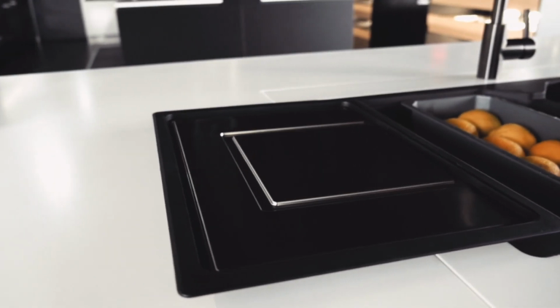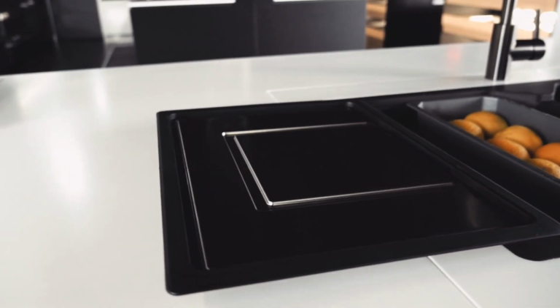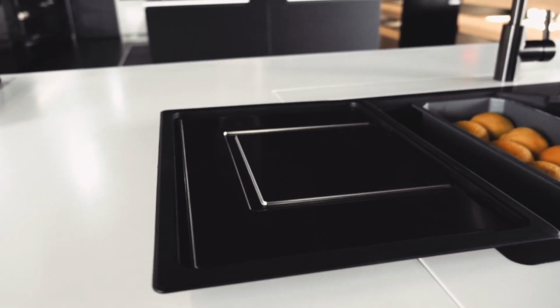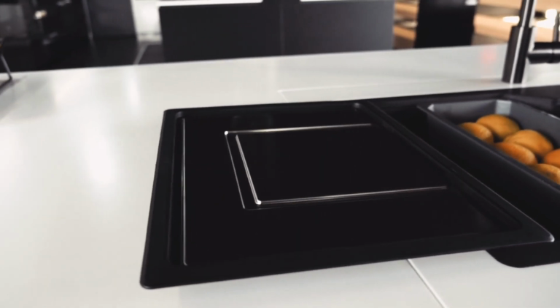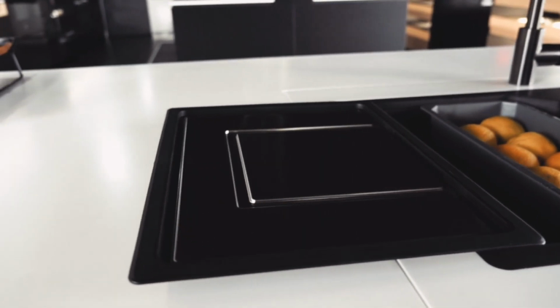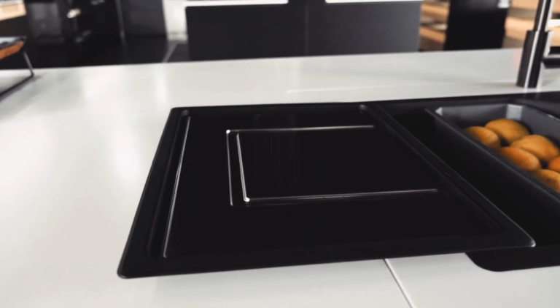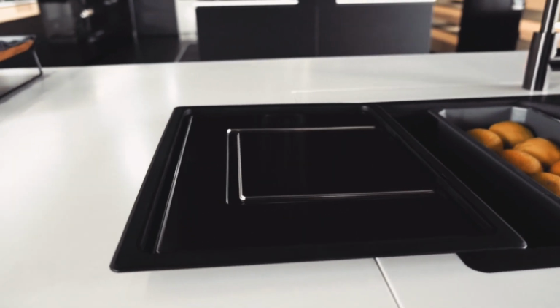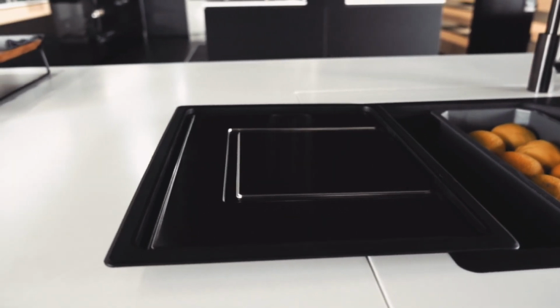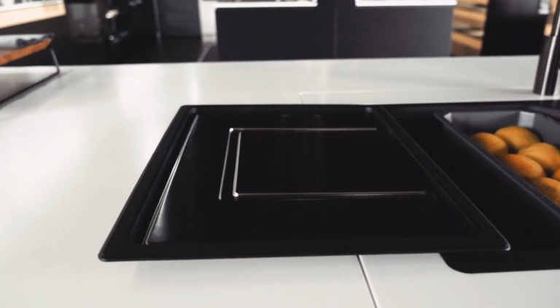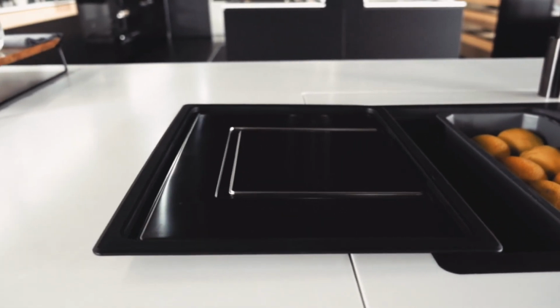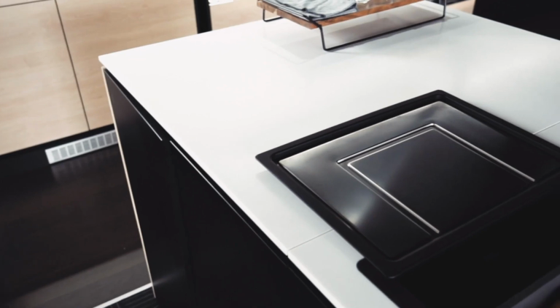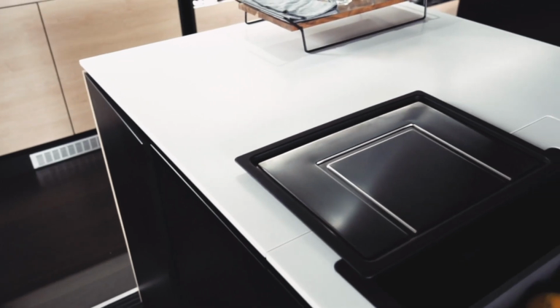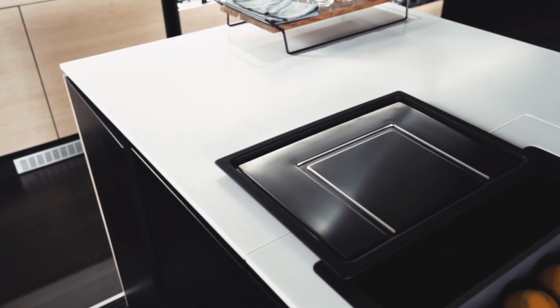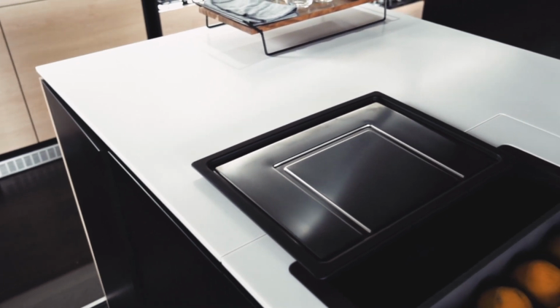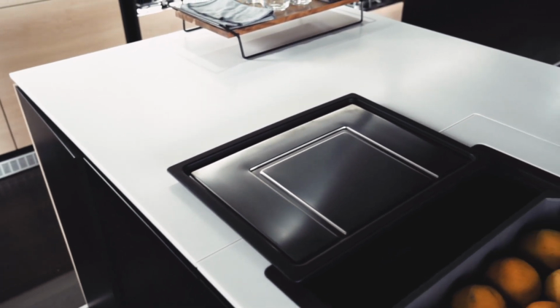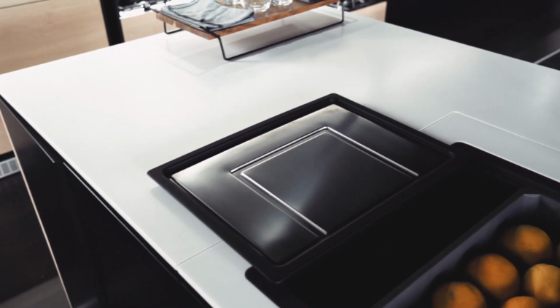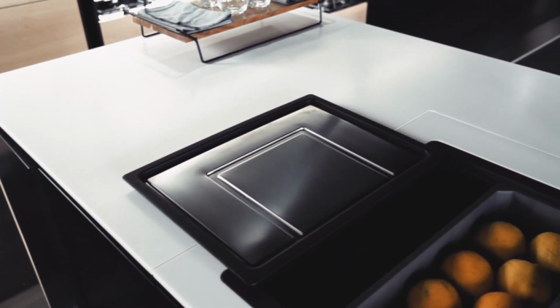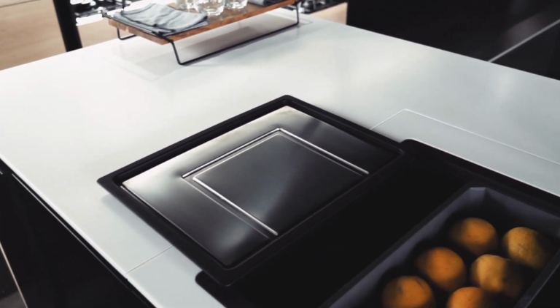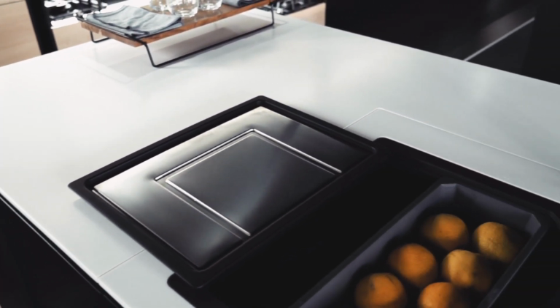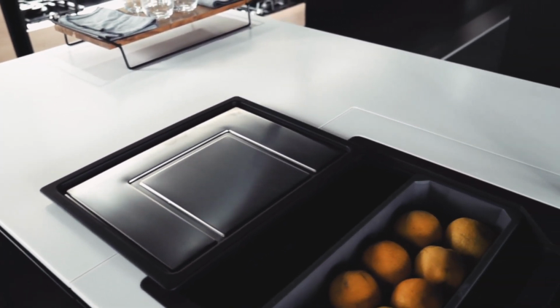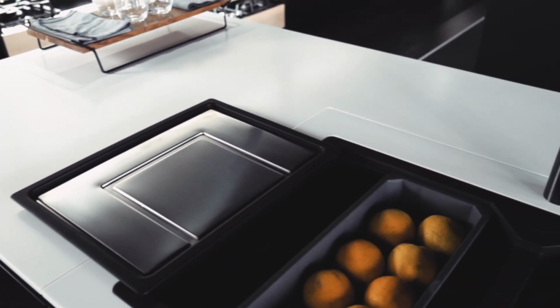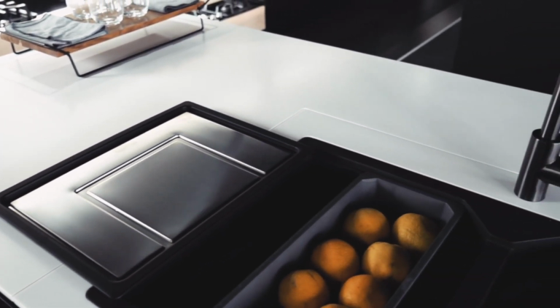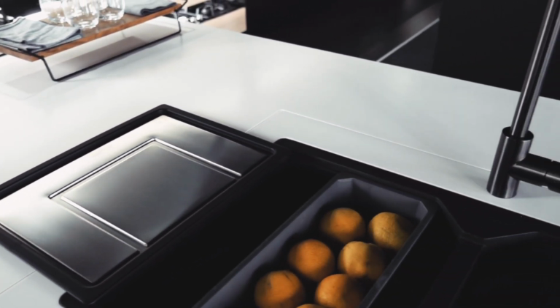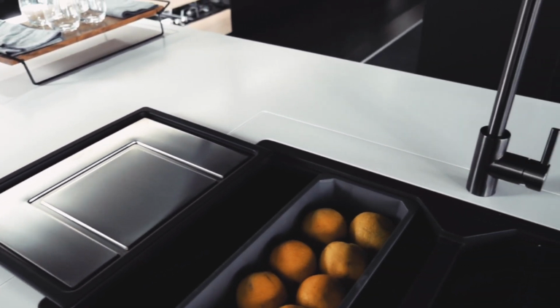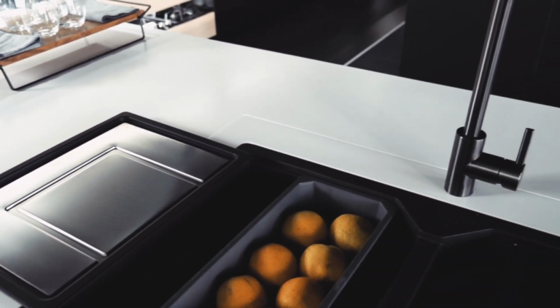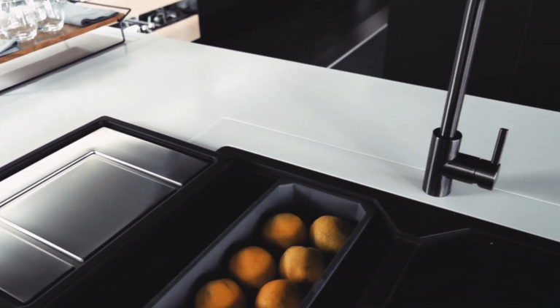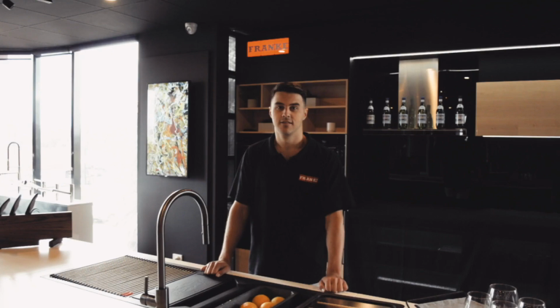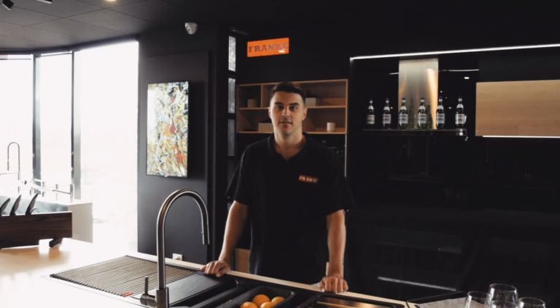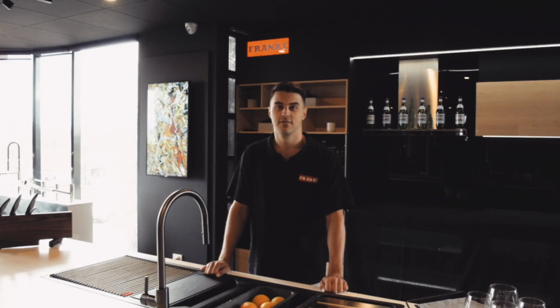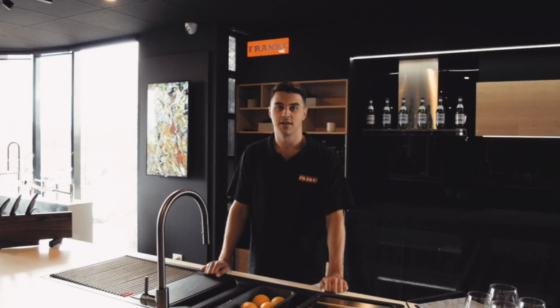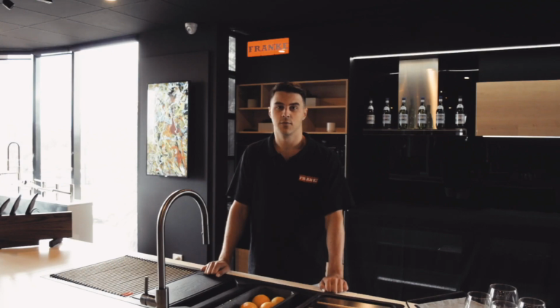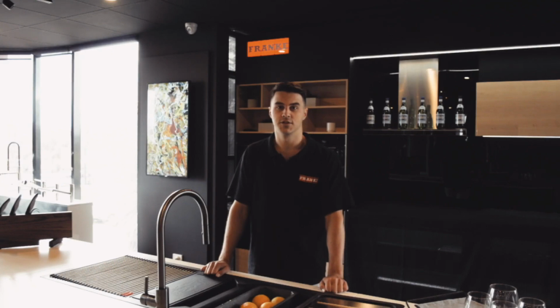Frankie's extension drainer is made from repurposed stainless steel, so it's durable and sustainable. Thanks for watching.